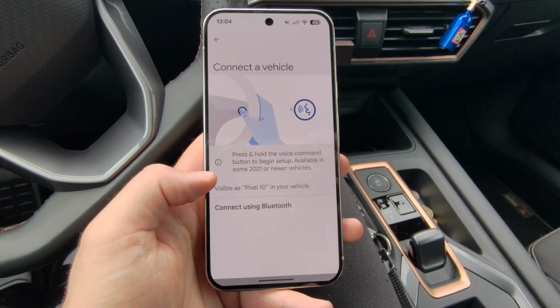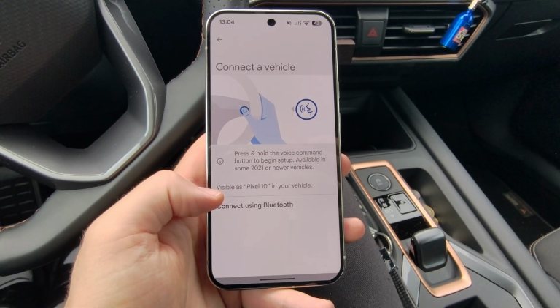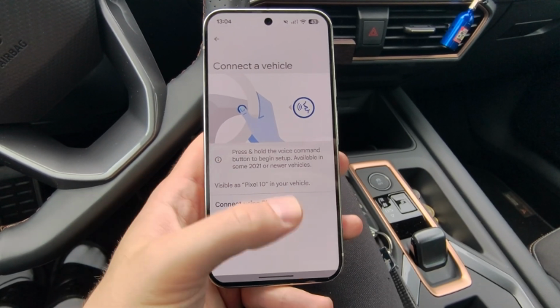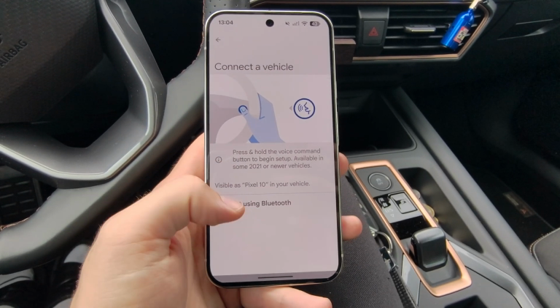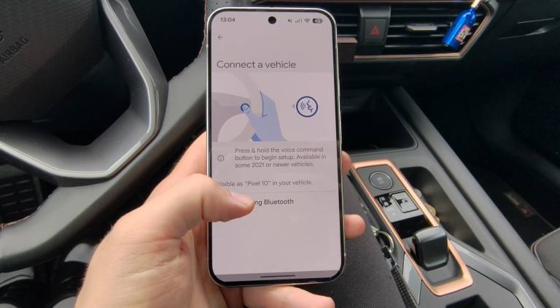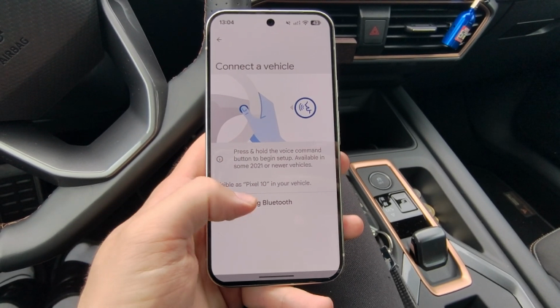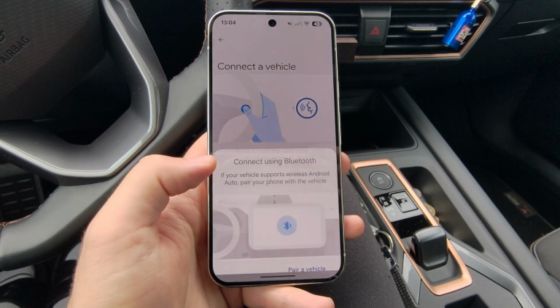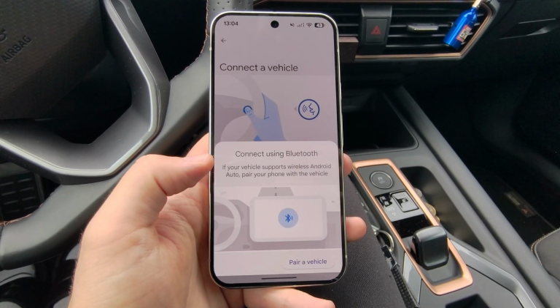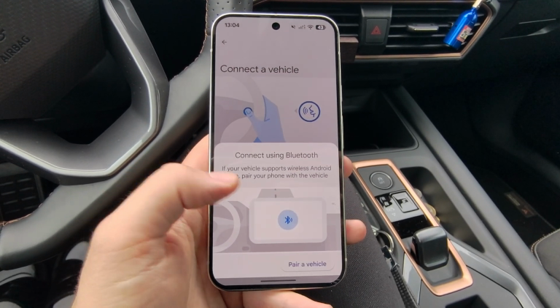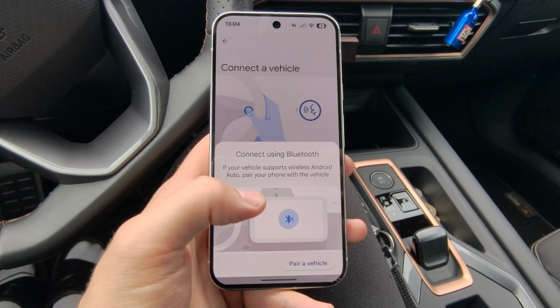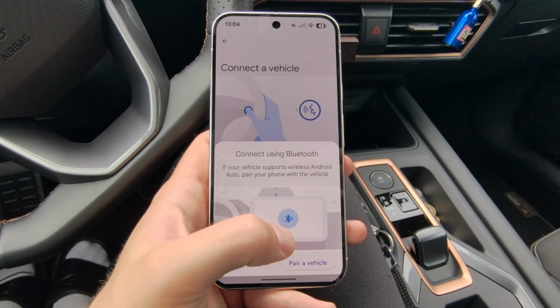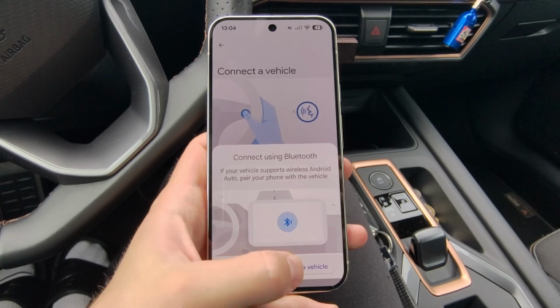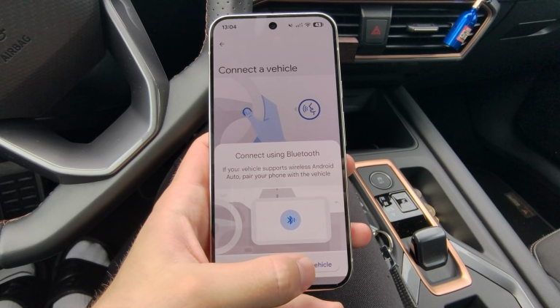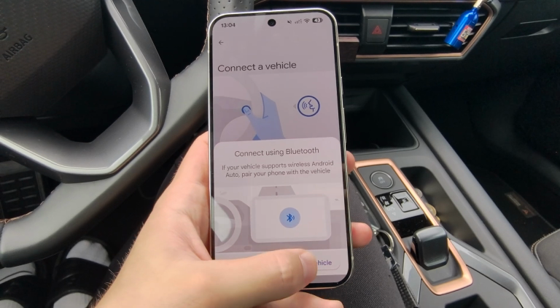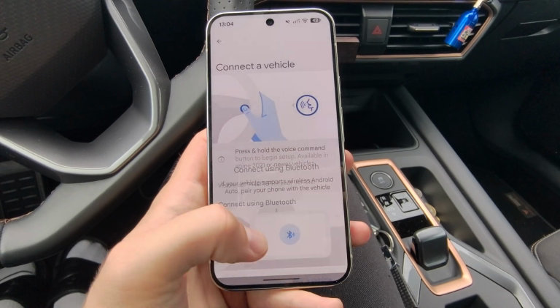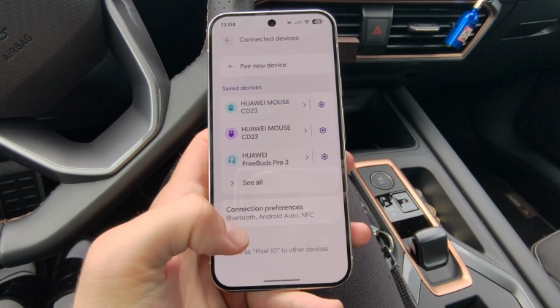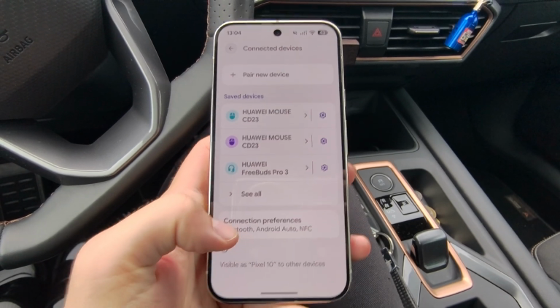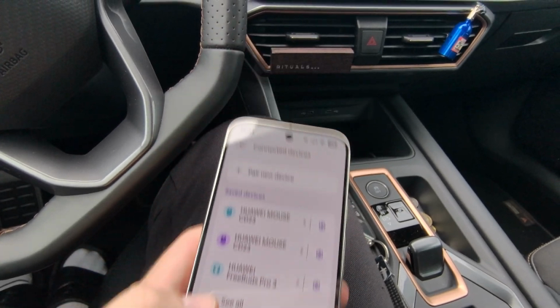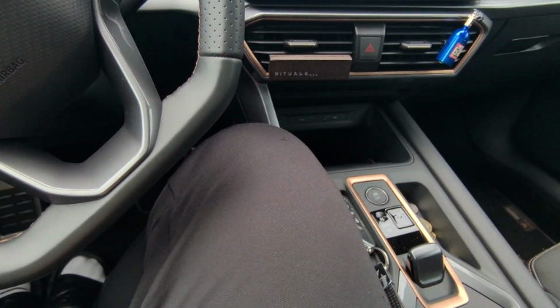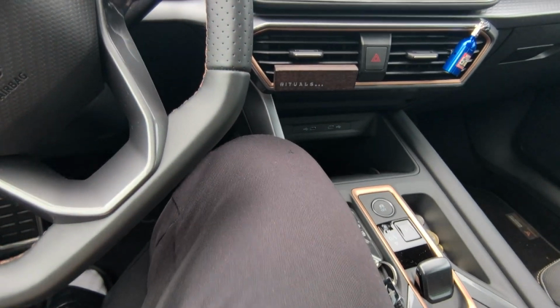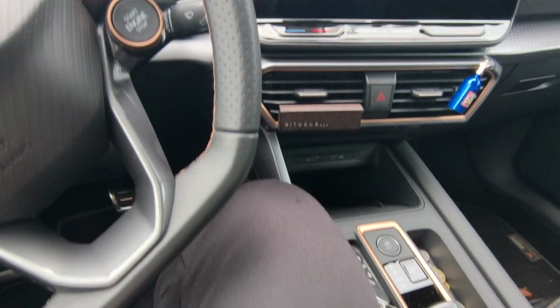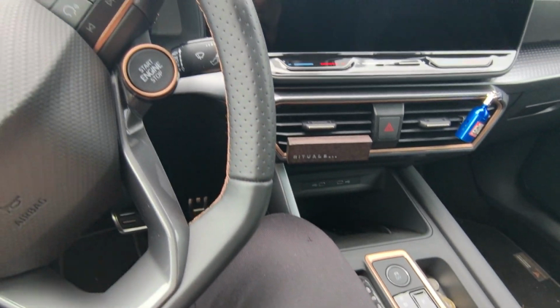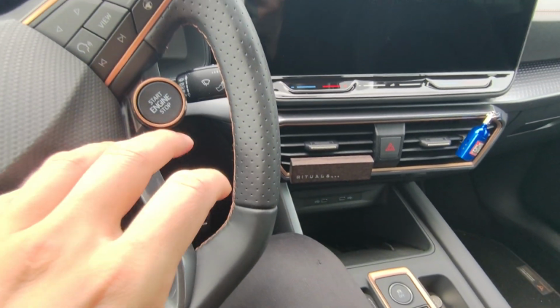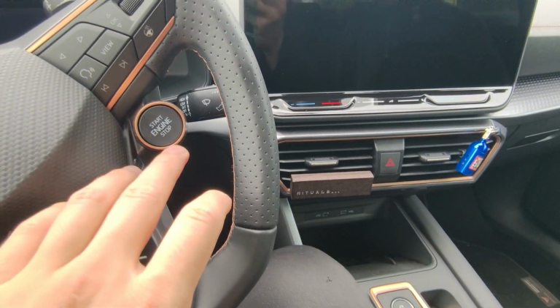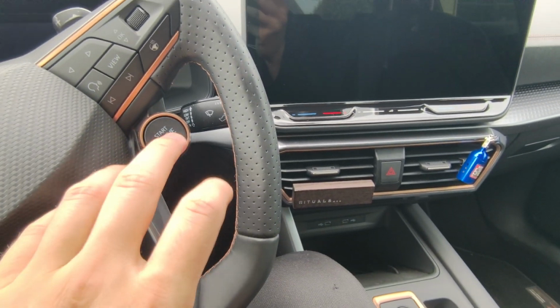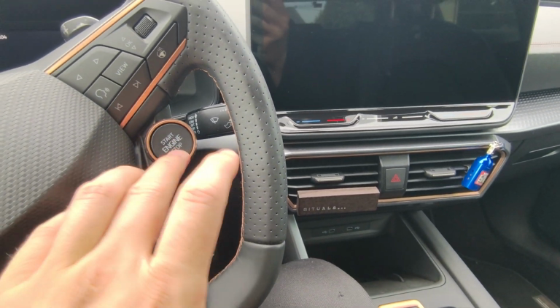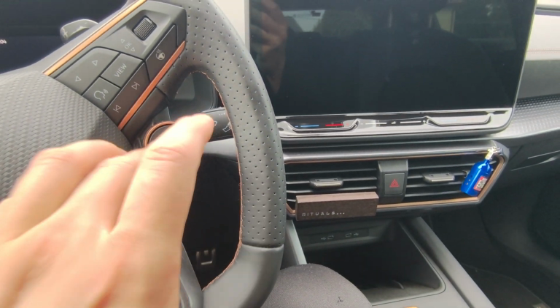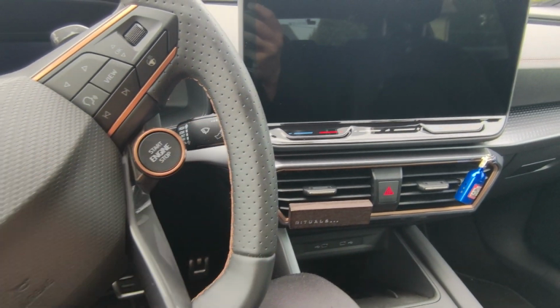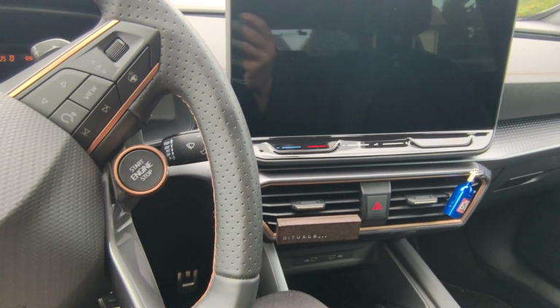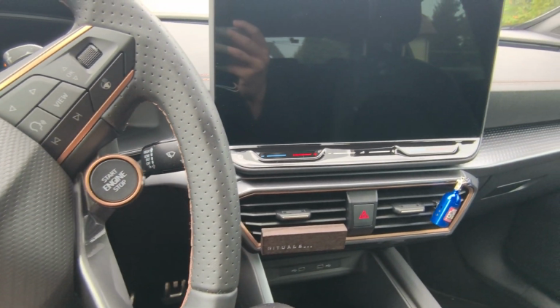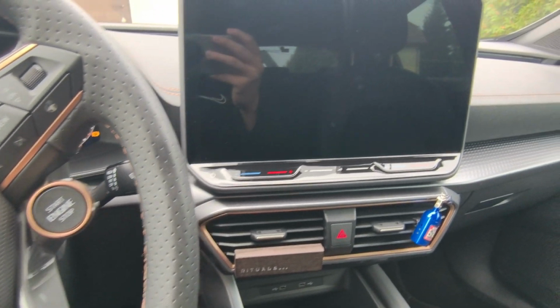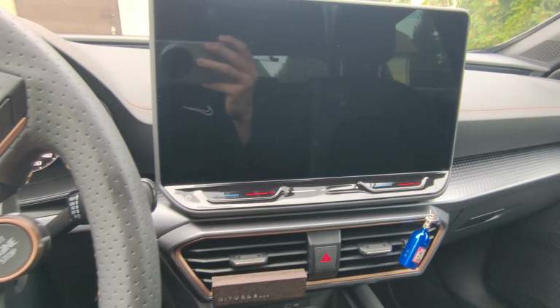To connect using Bluetooth, click to pair a vehicle, and now just turn on the ignition on your car.